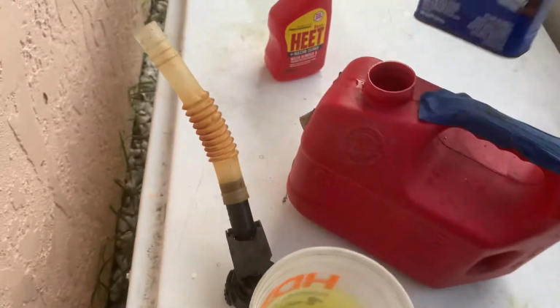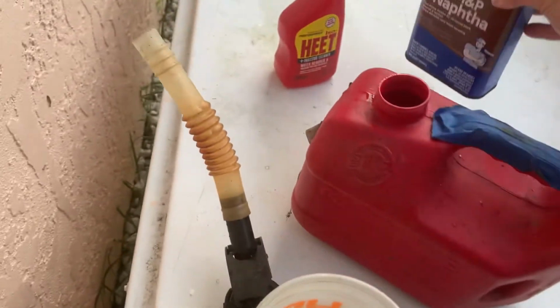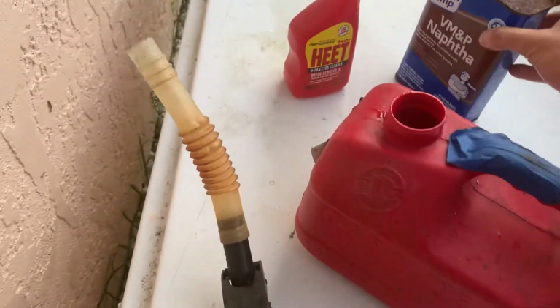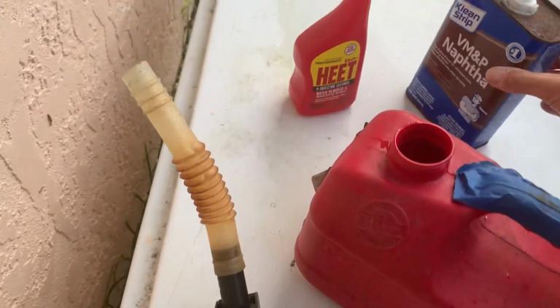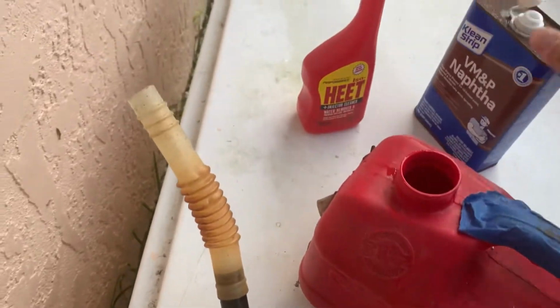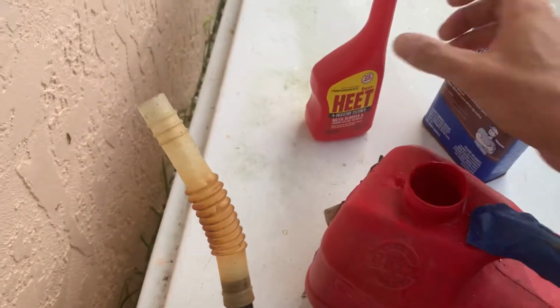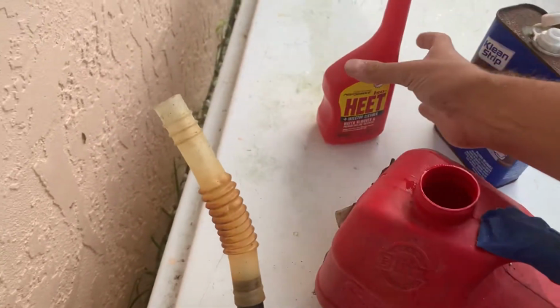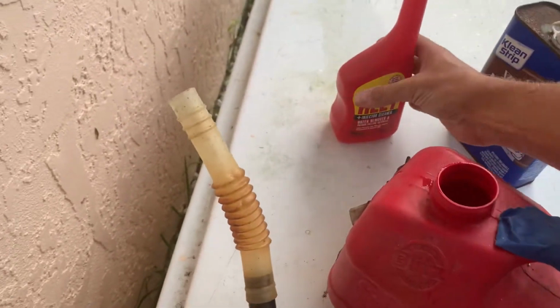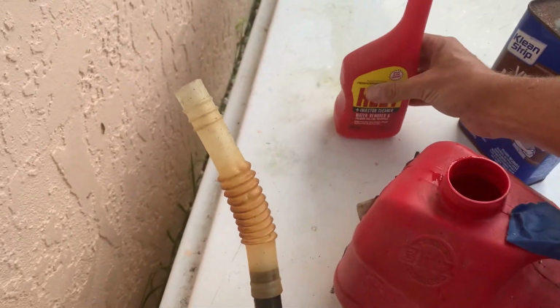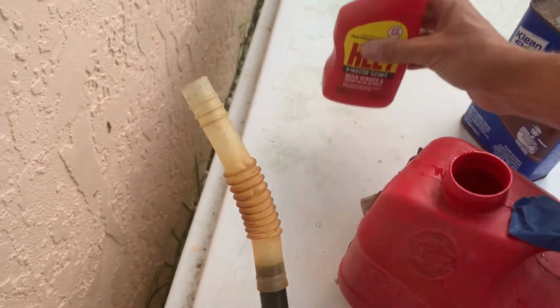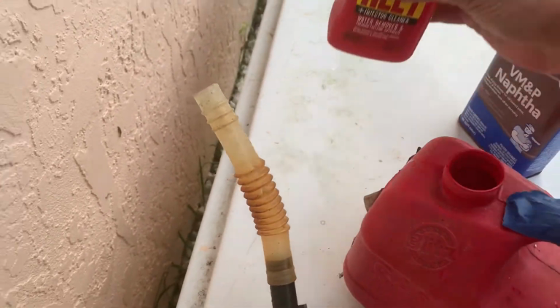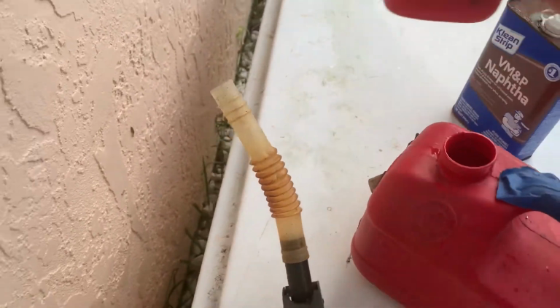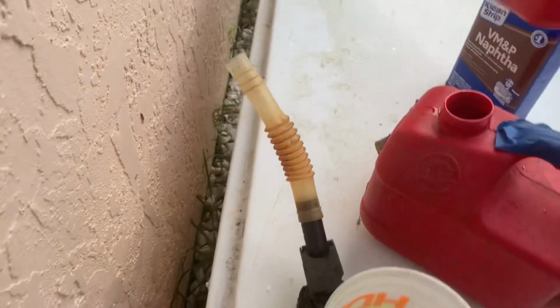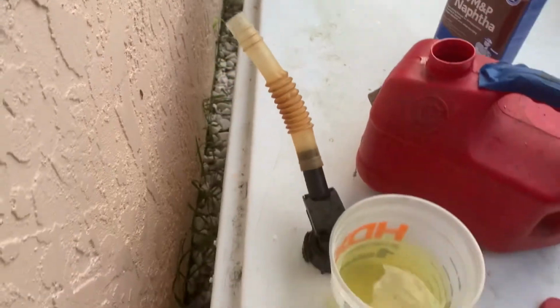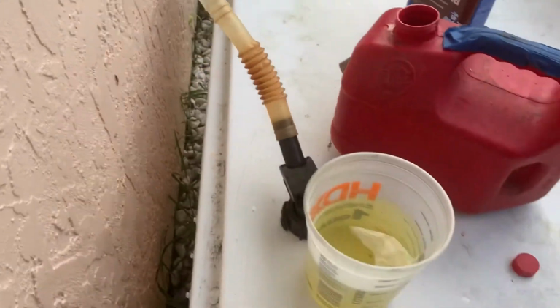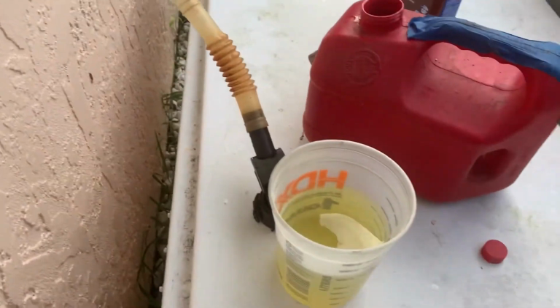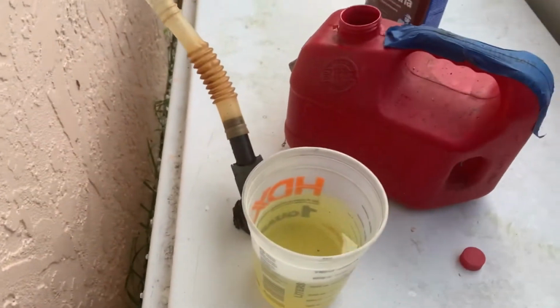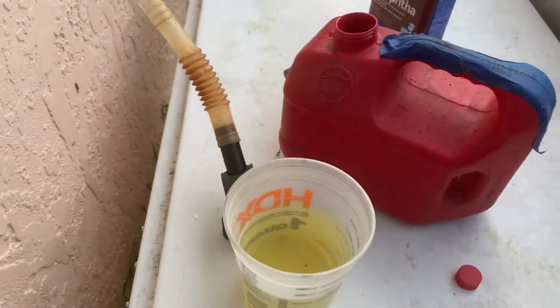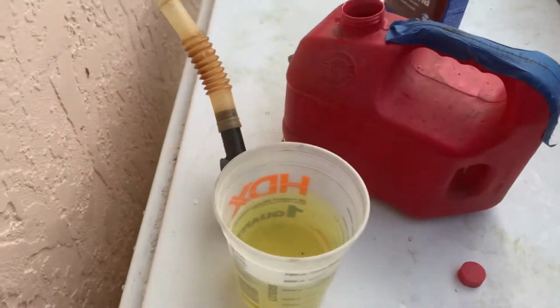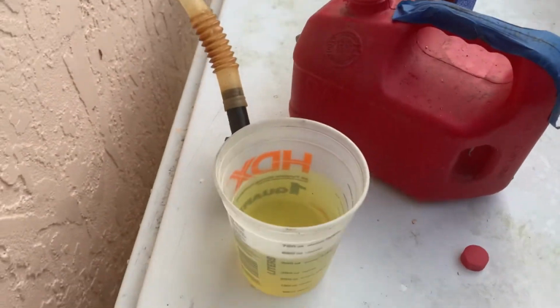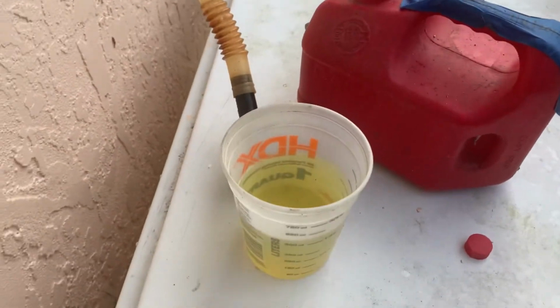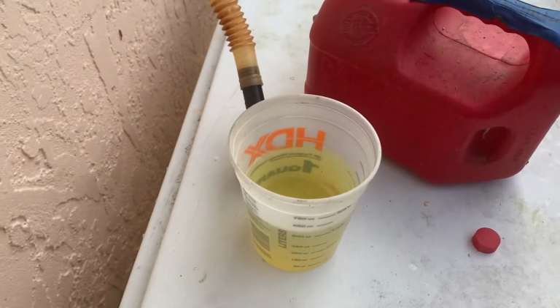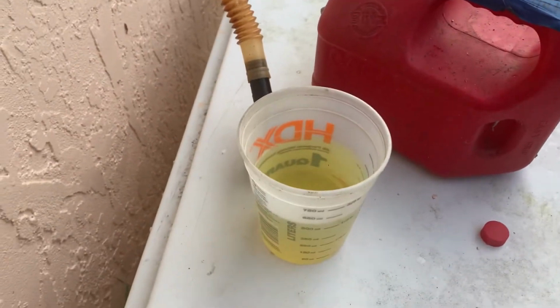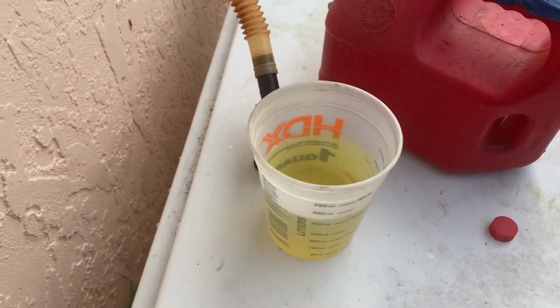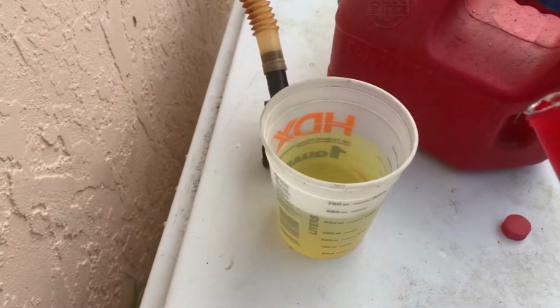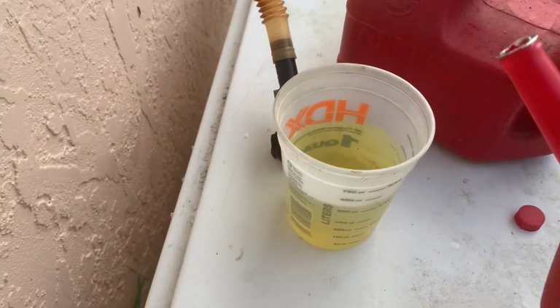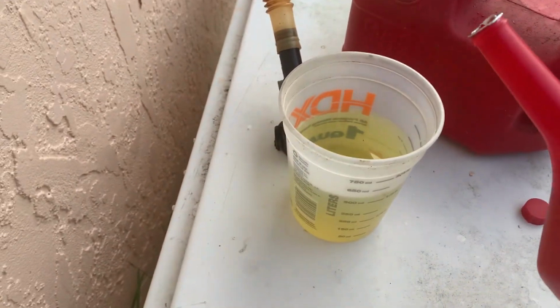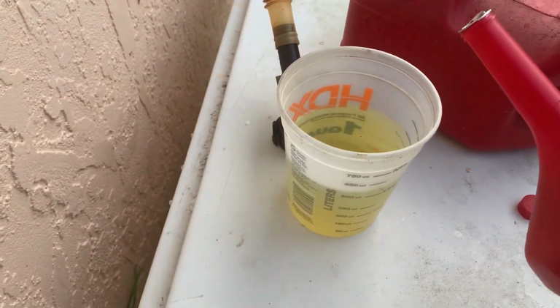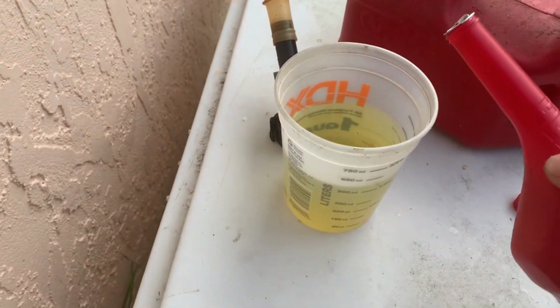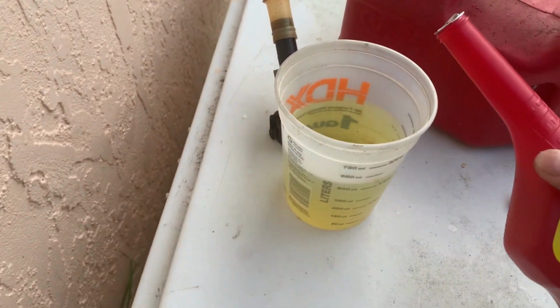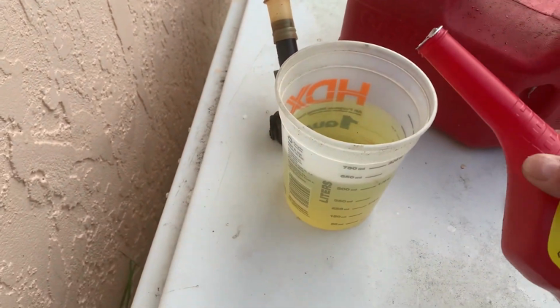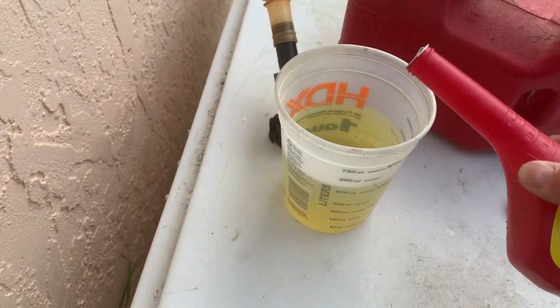And you're gonna do one part iso heat, so we're gonna add 100 mils of this.